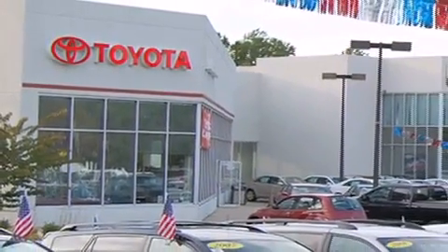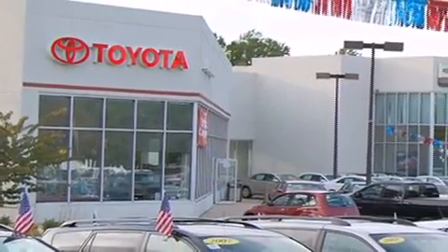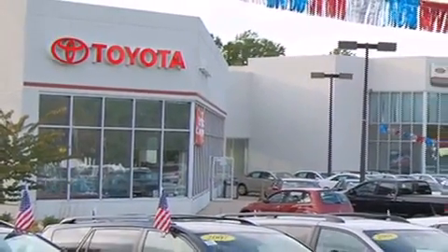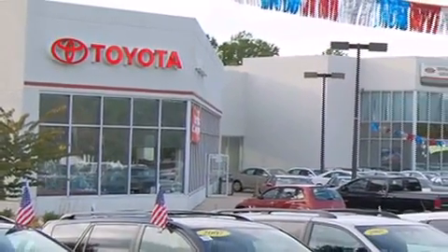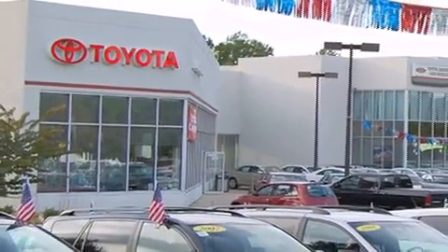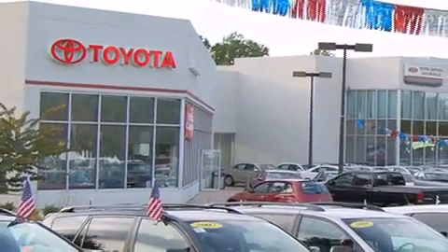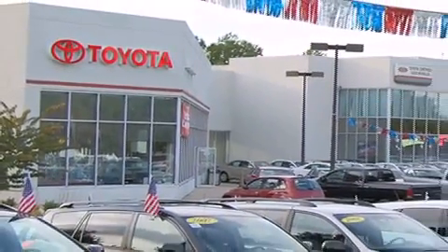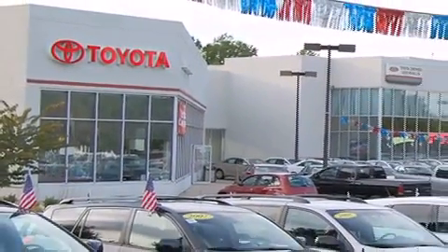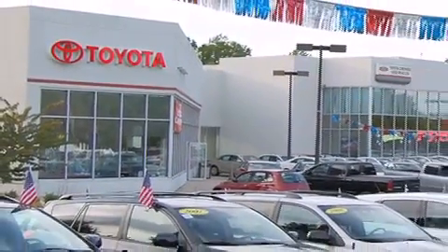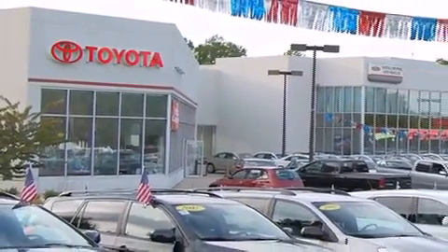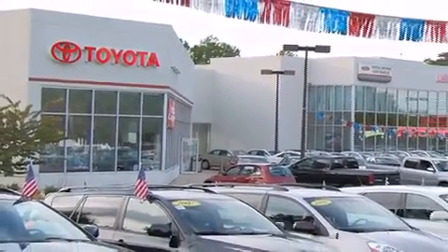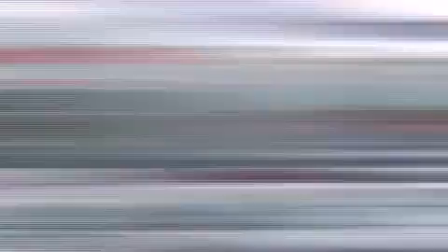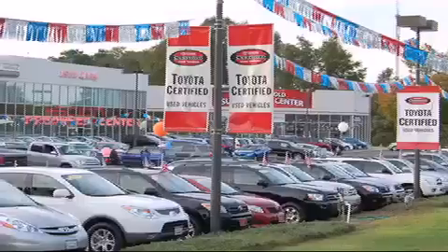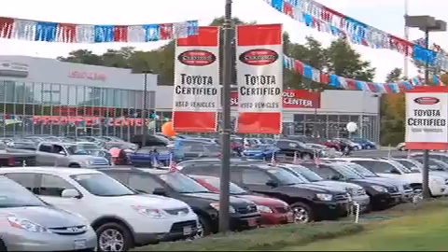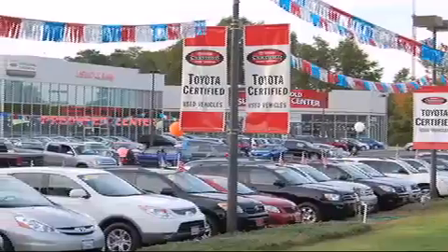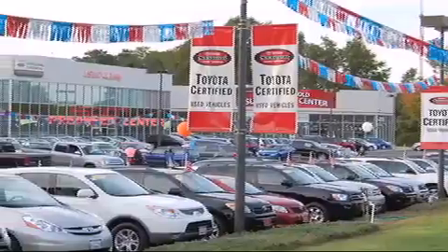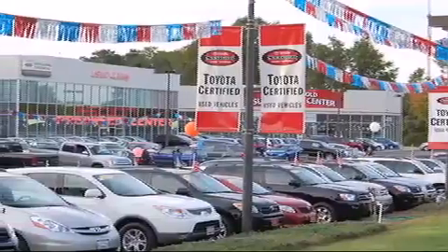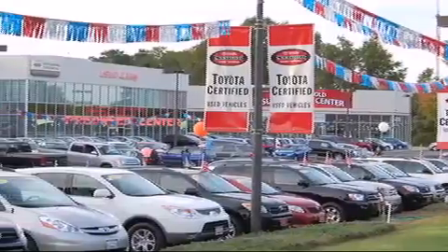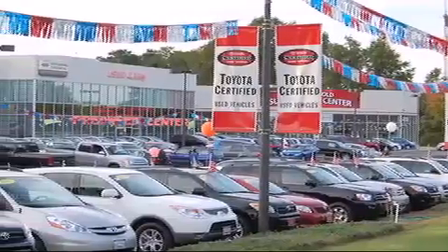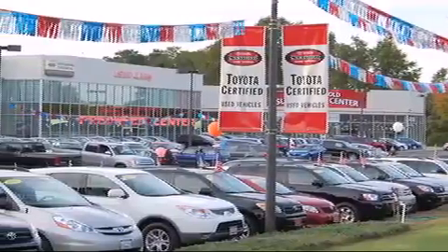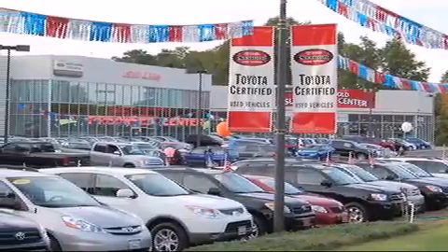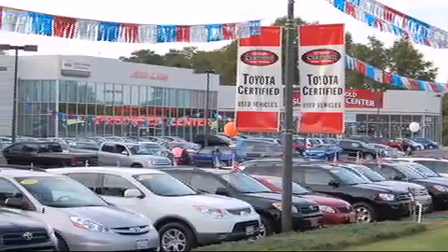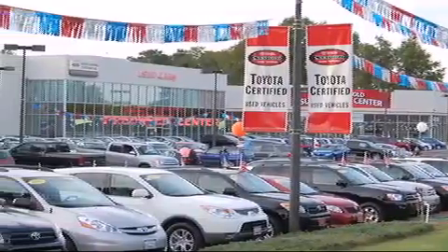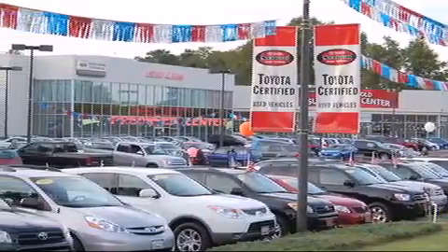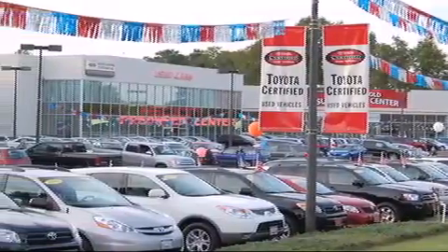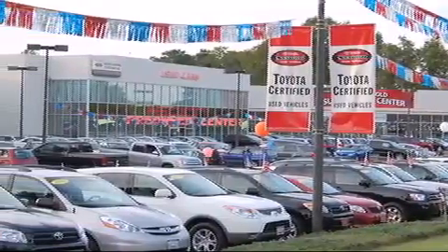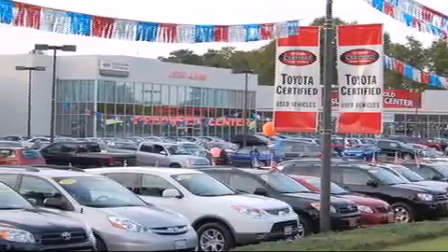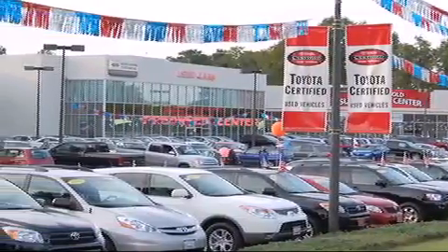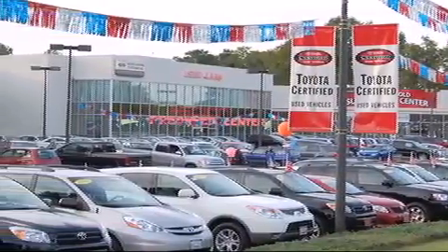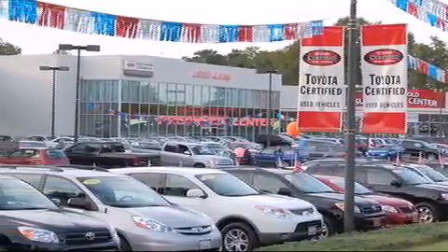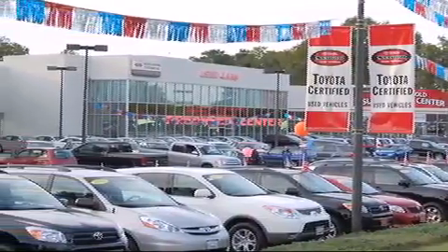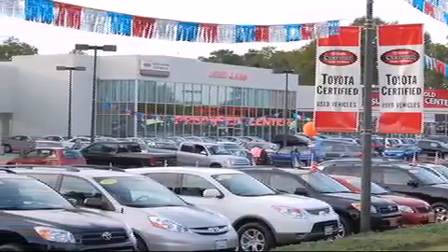From the moment you walk into our showroom, you will know our commitment to customer service is second to none. DCH Freehold Toyota,